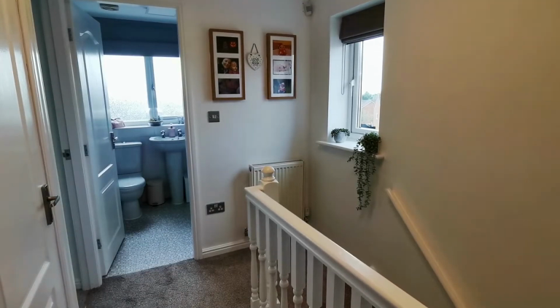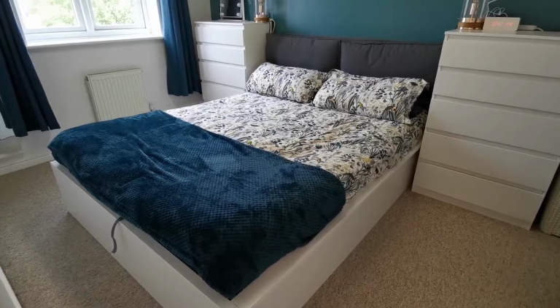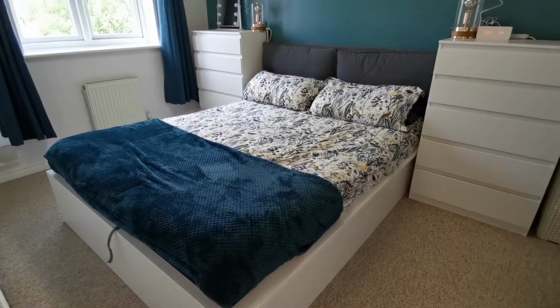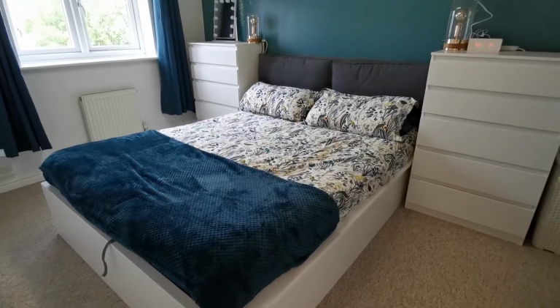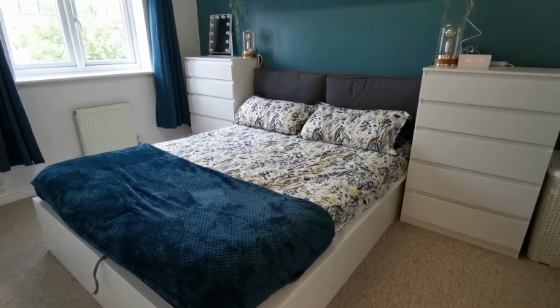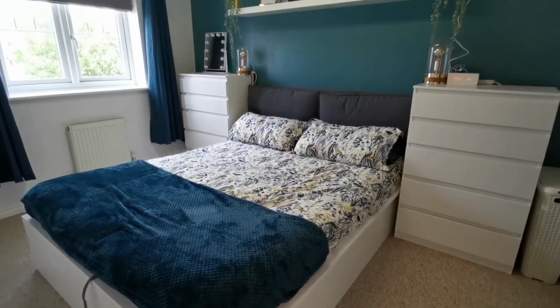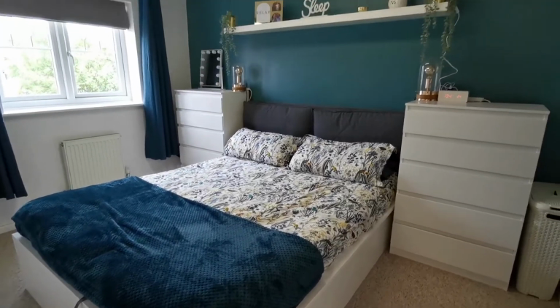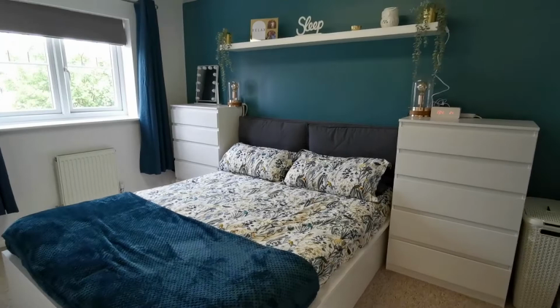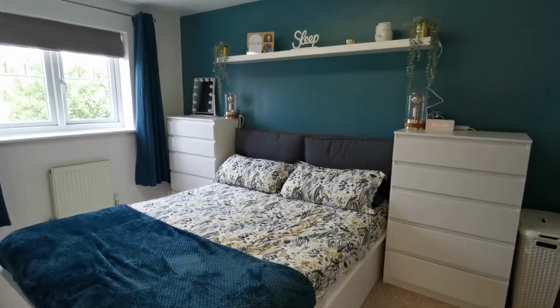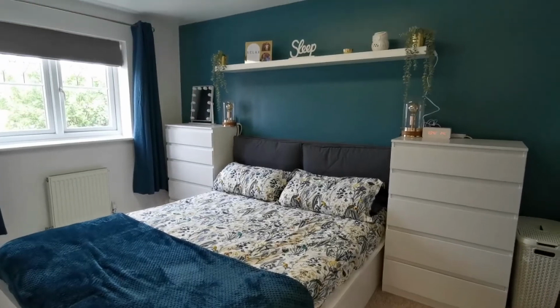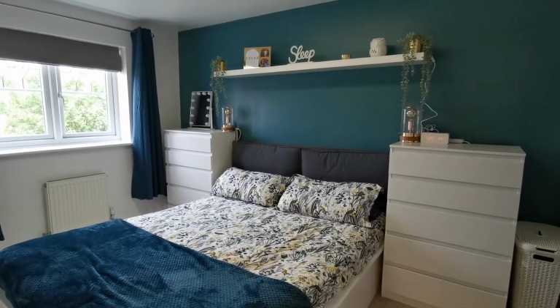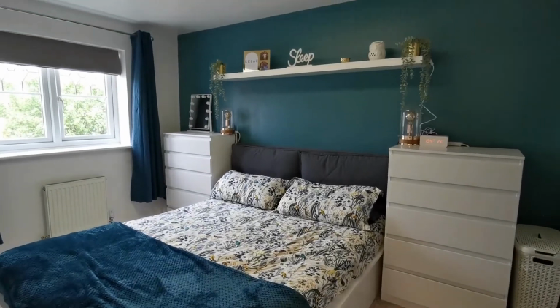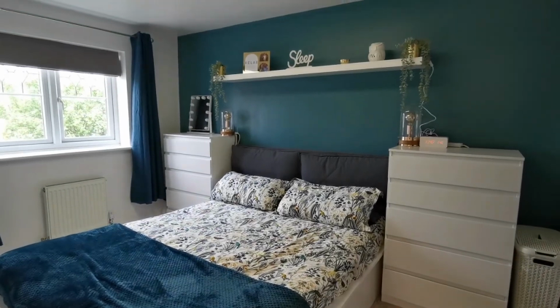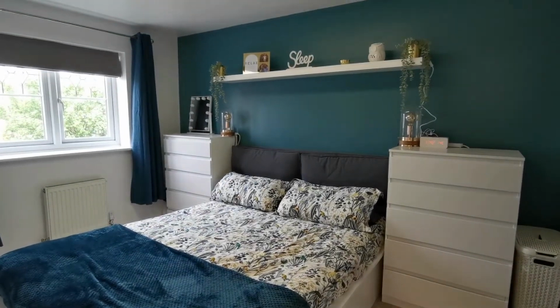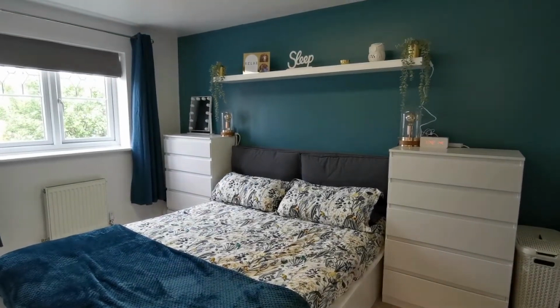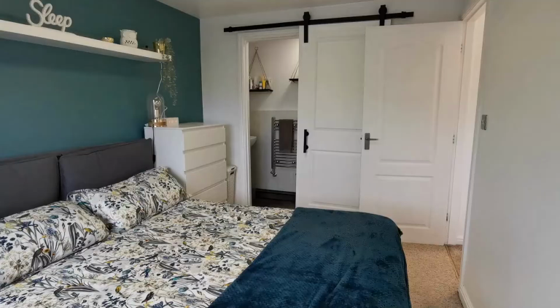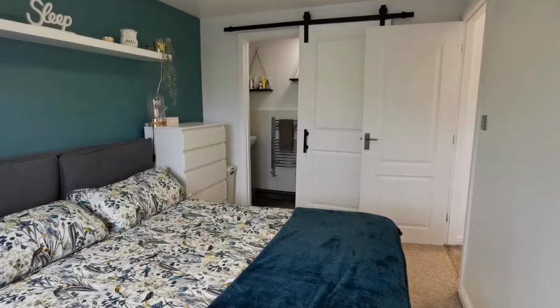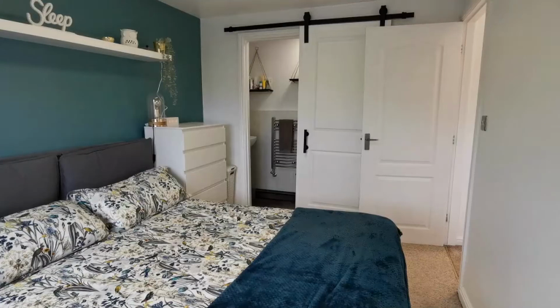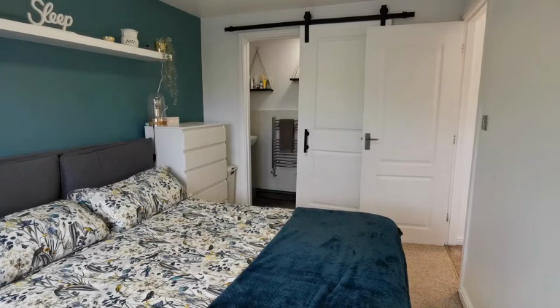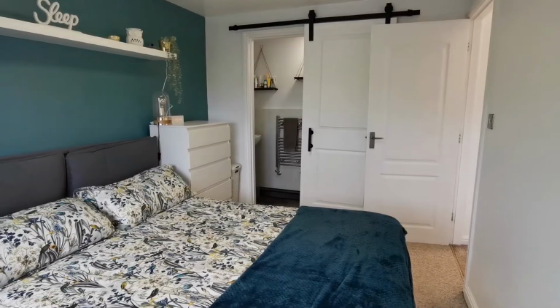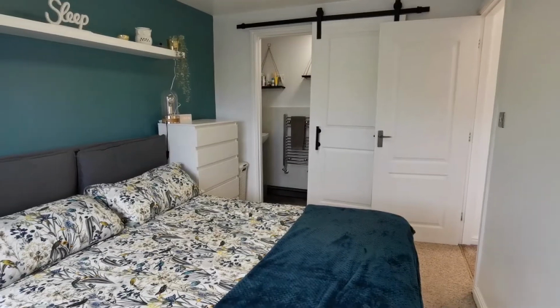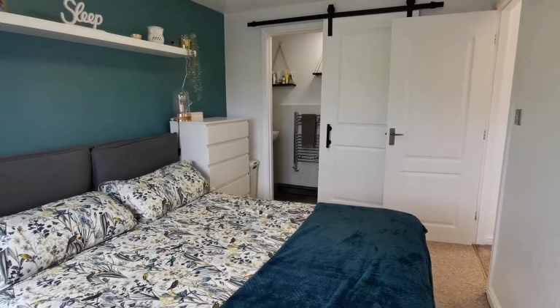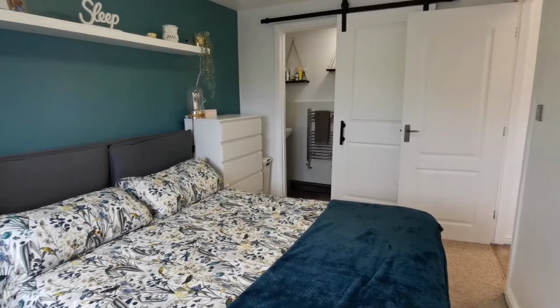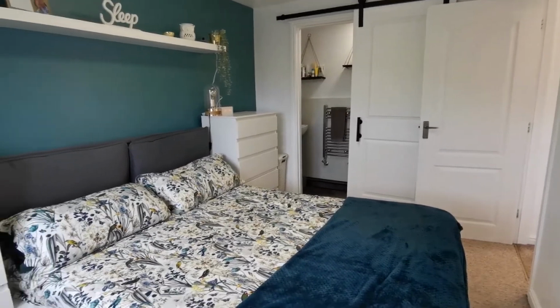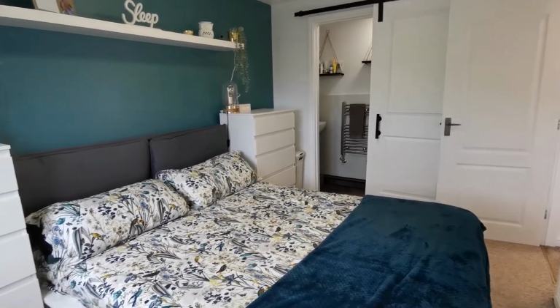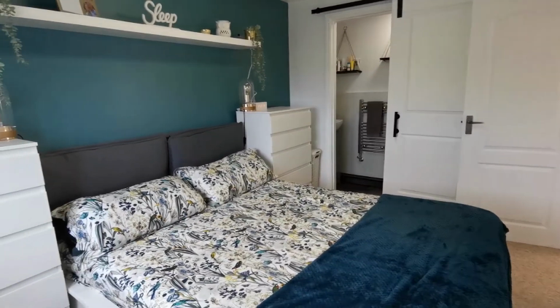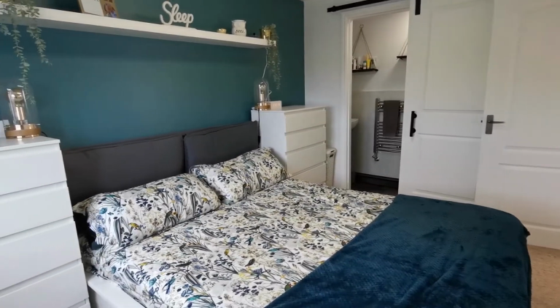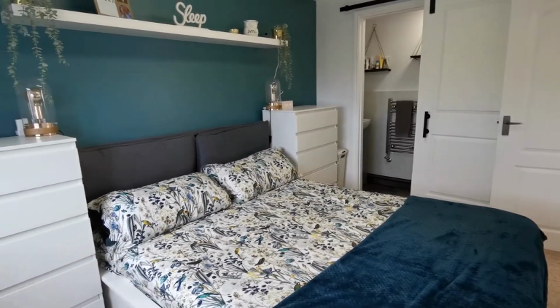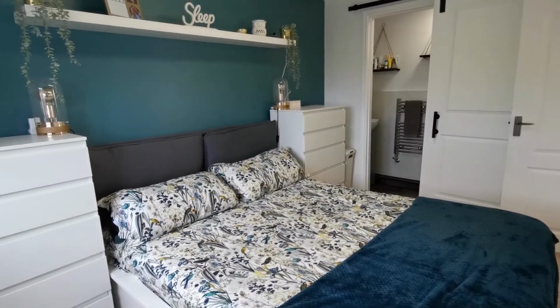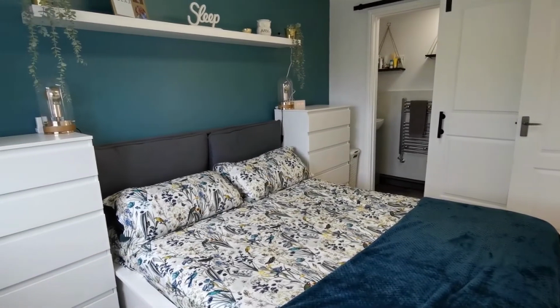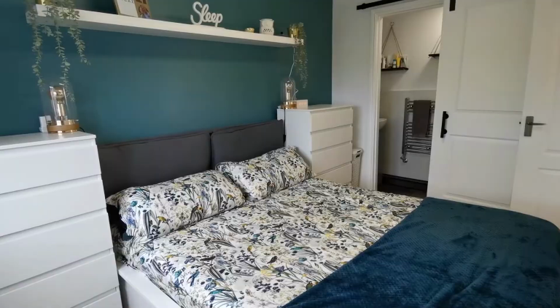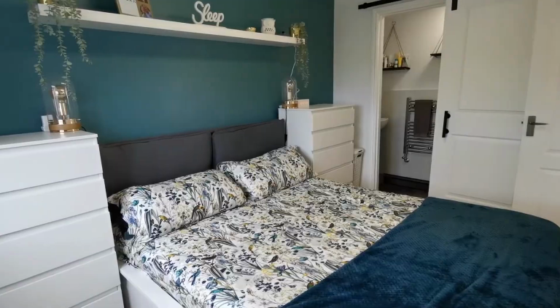On the first floor, there are three good-sized bedrooms. This is the primary bedroom, which comes with a fitted en-suite shower room.